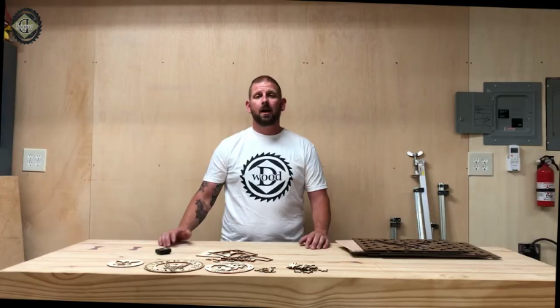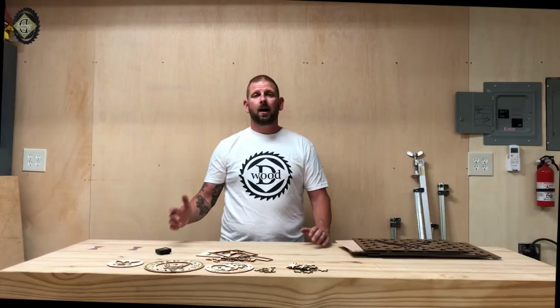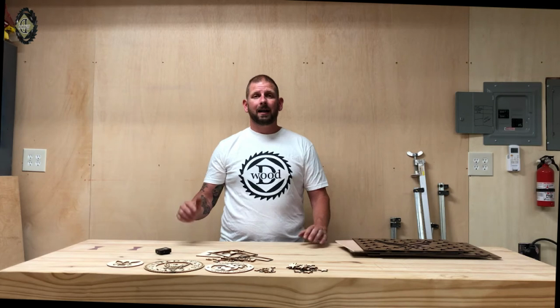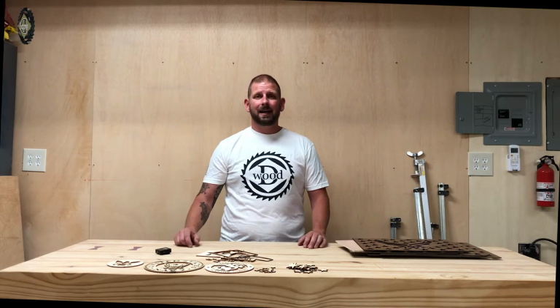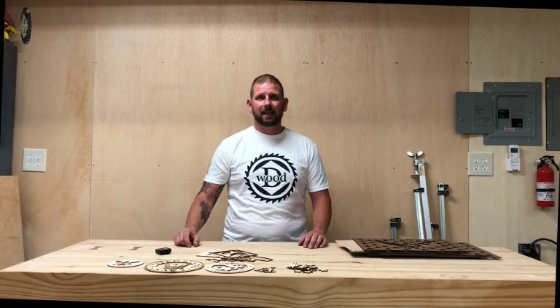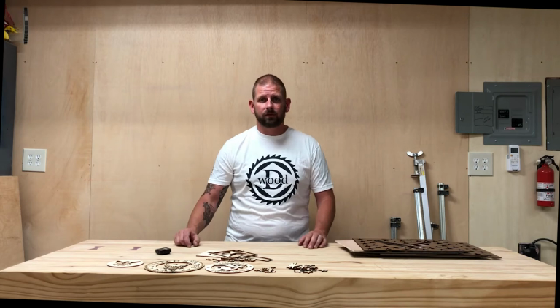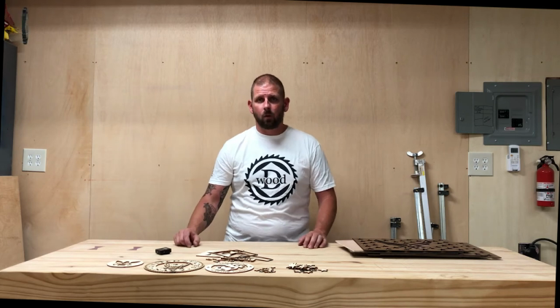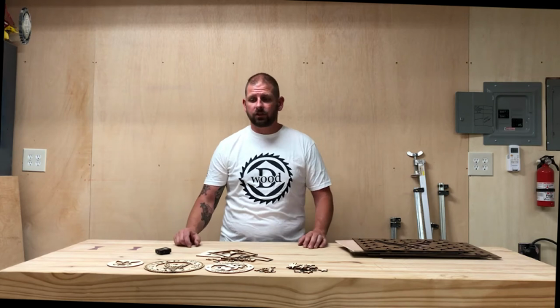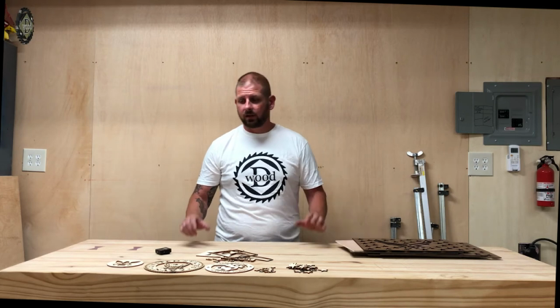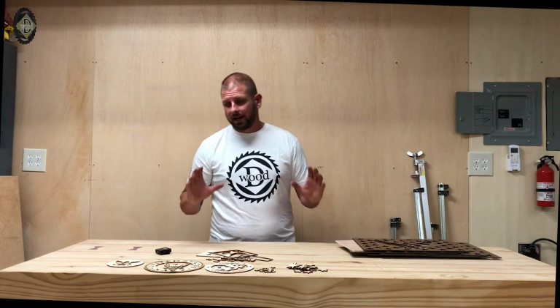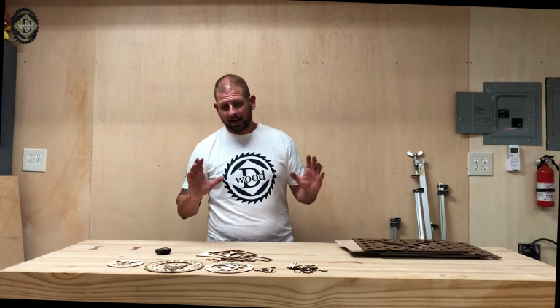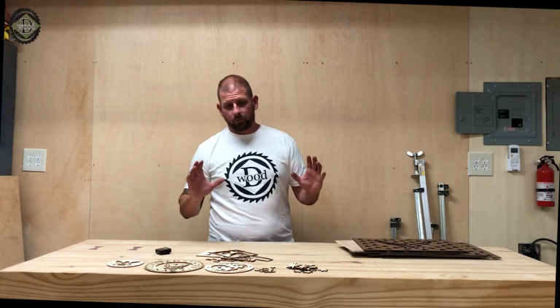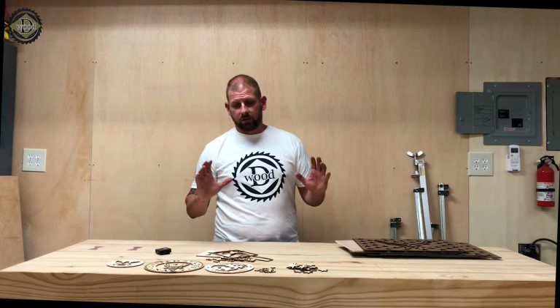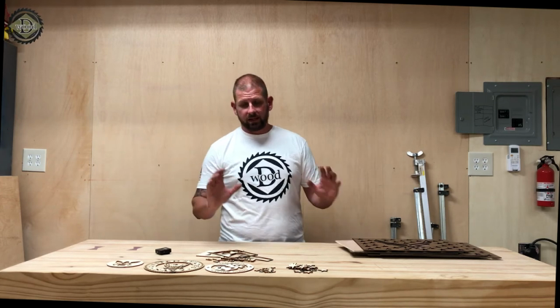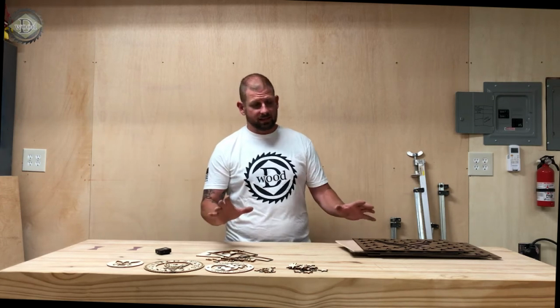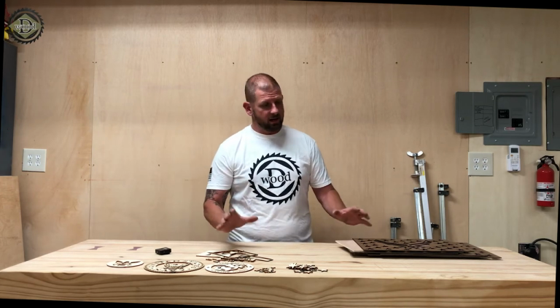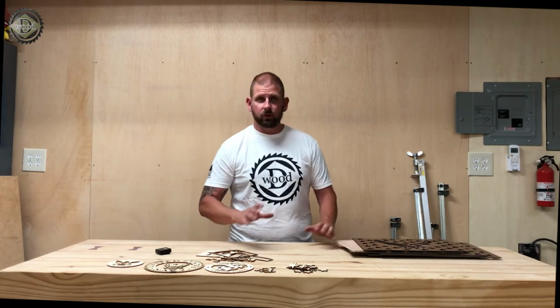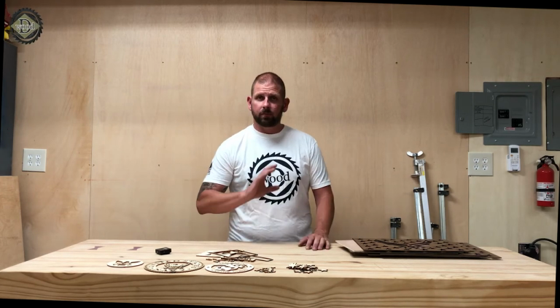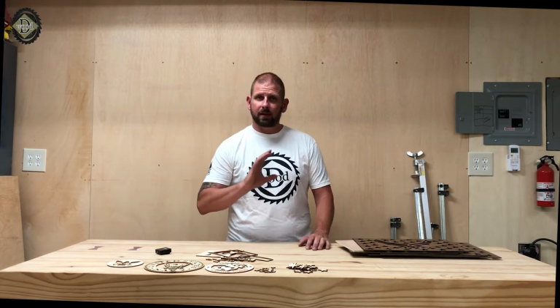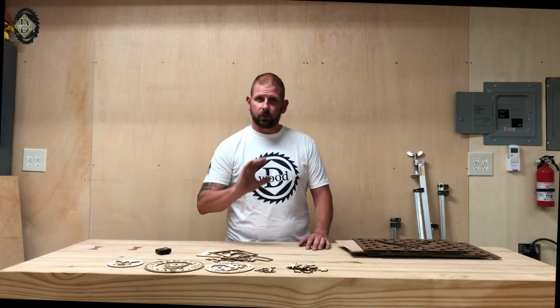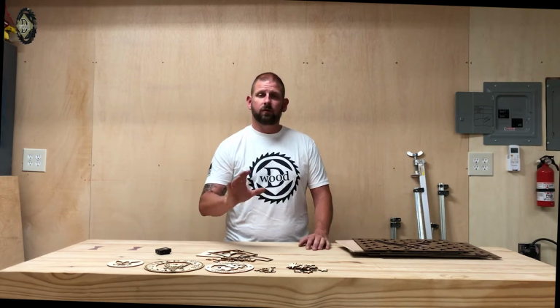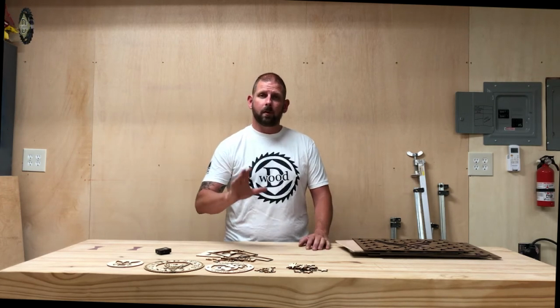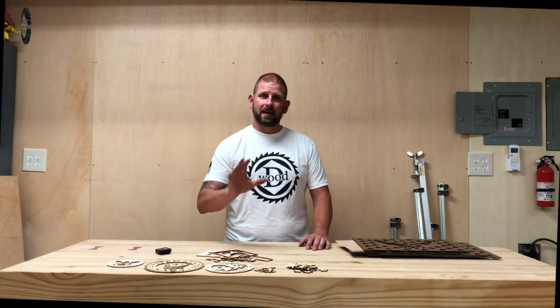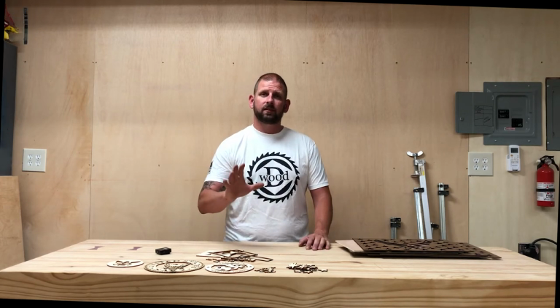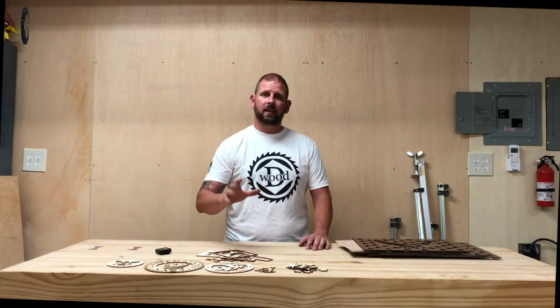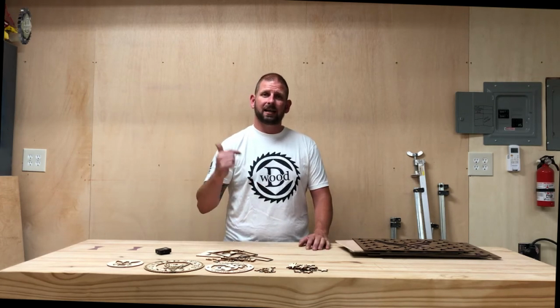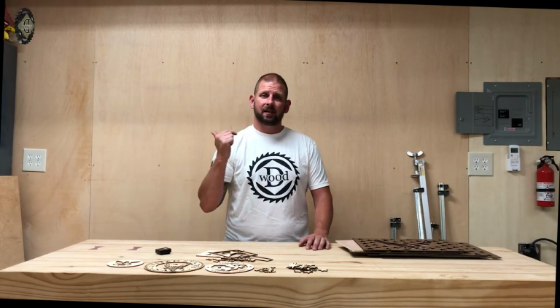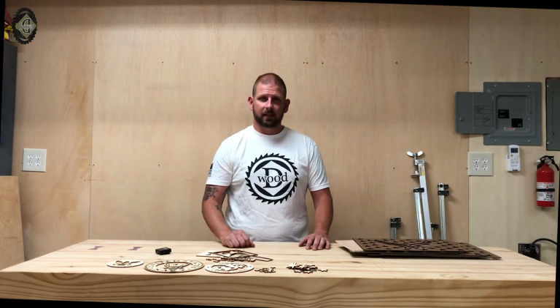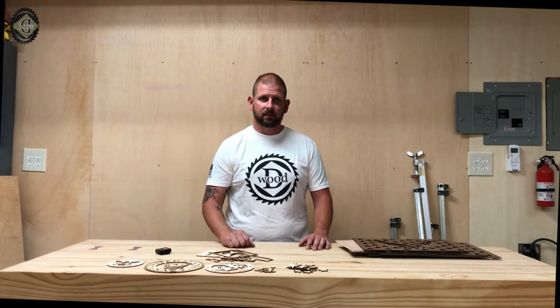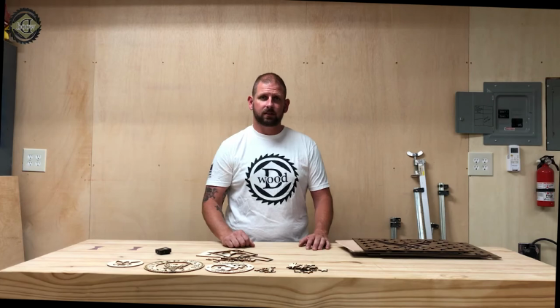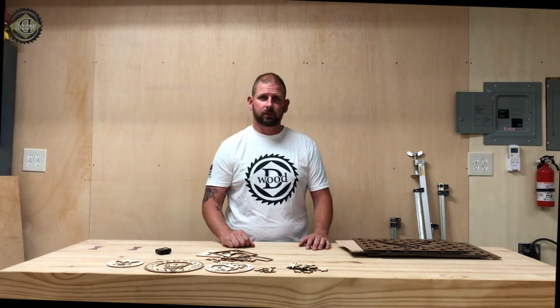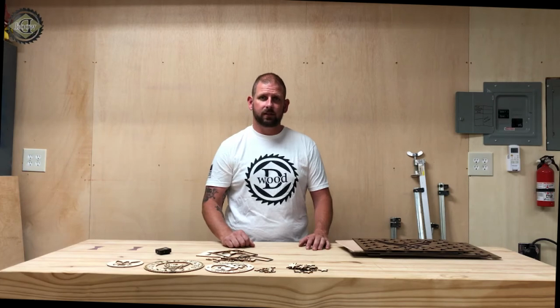All right guys, thanks for watching. With this setup, you can make beautiful, amazing flags — like these customers here.